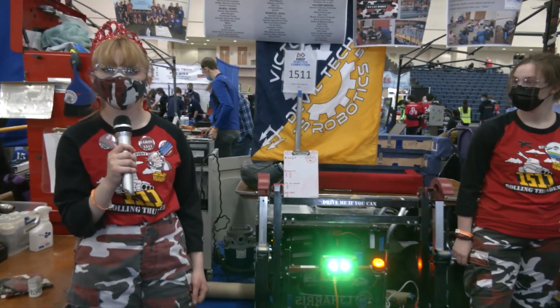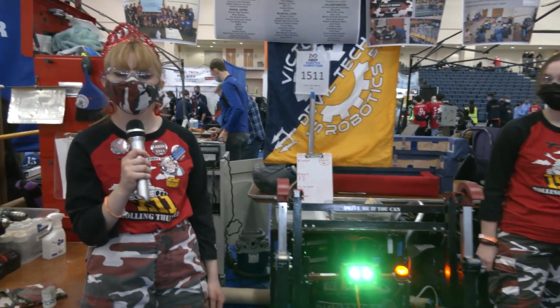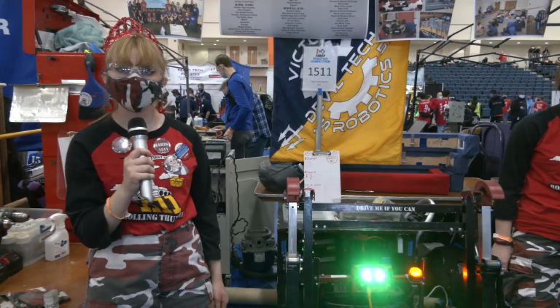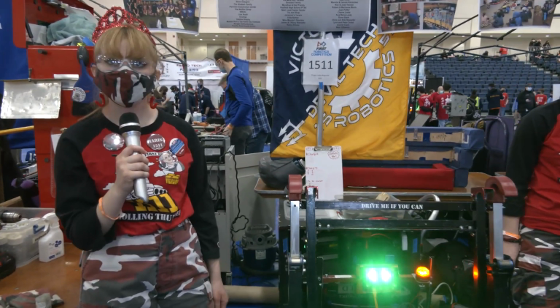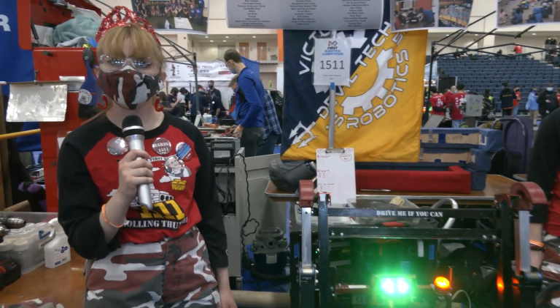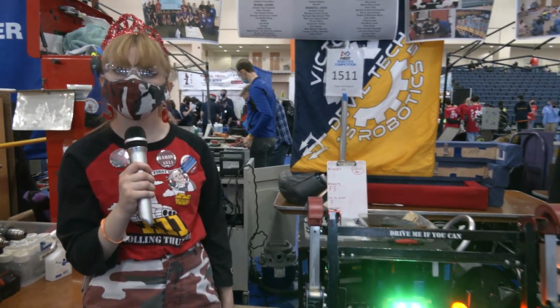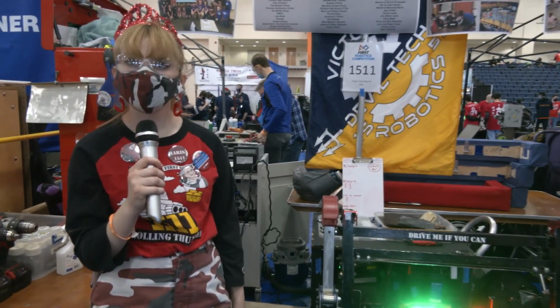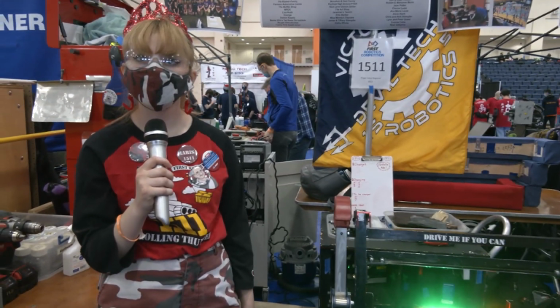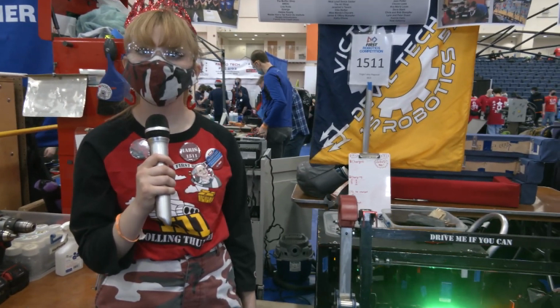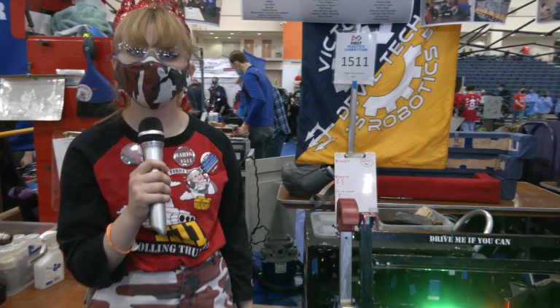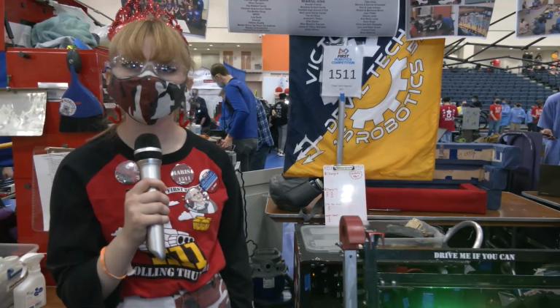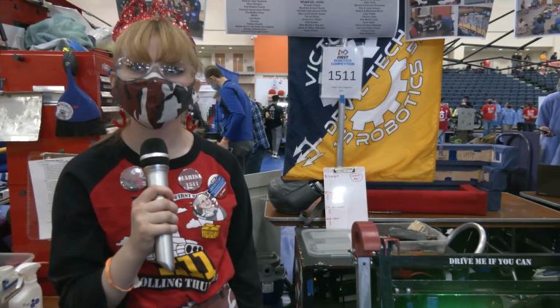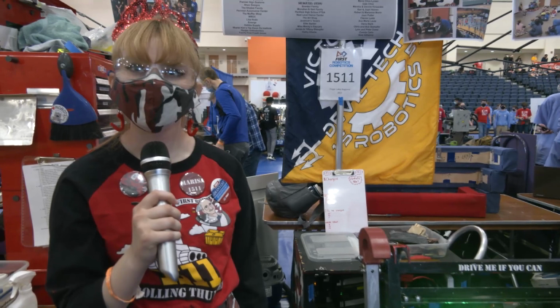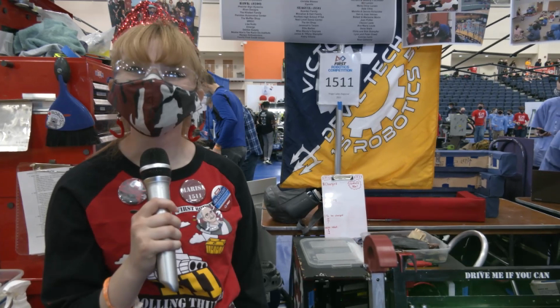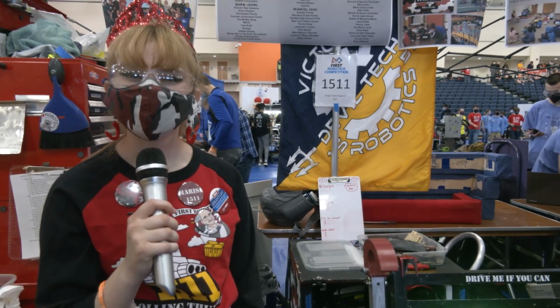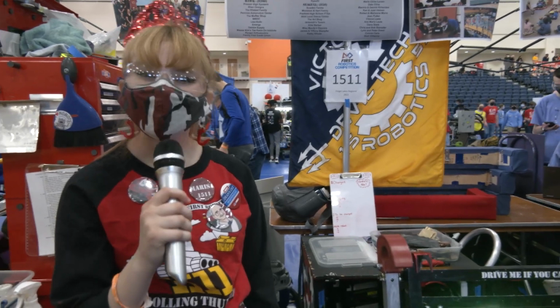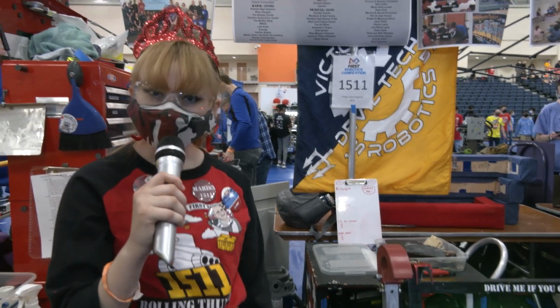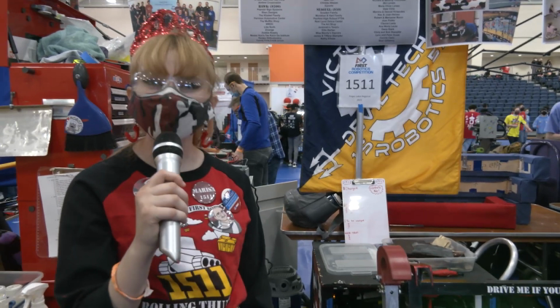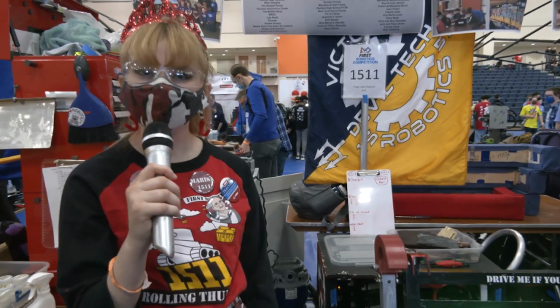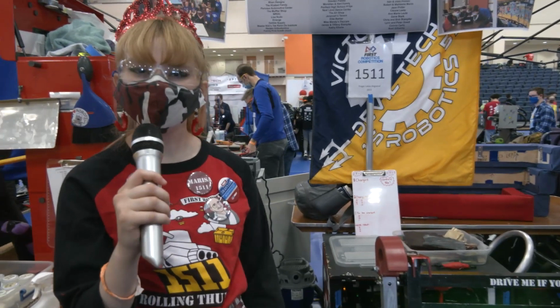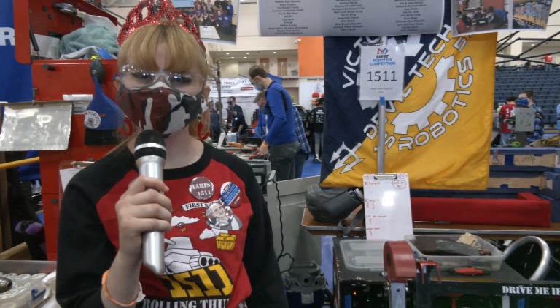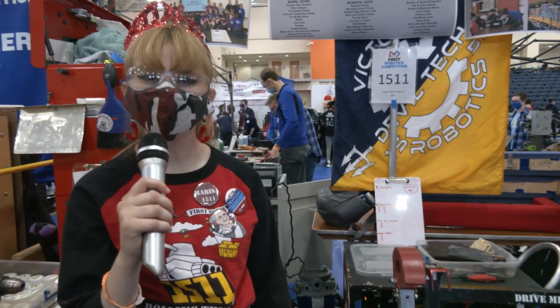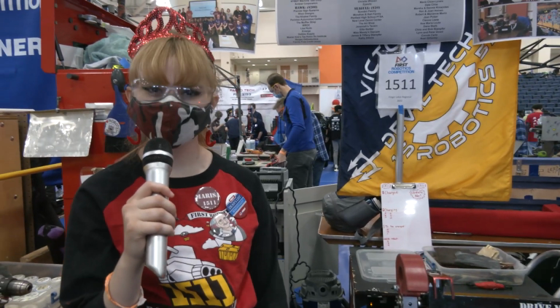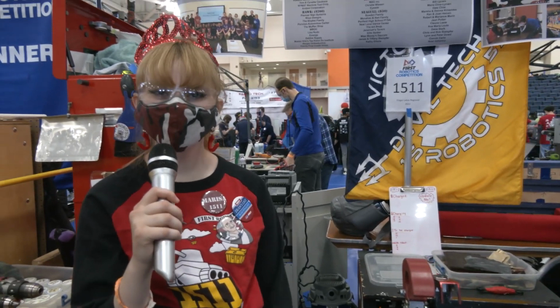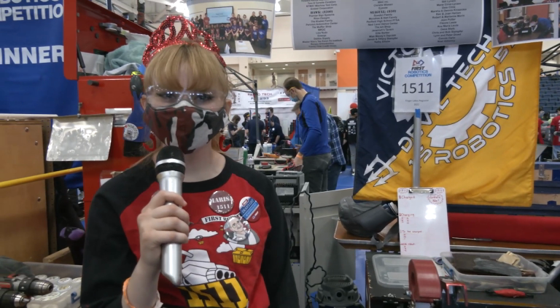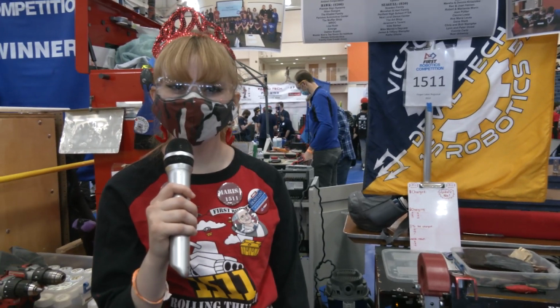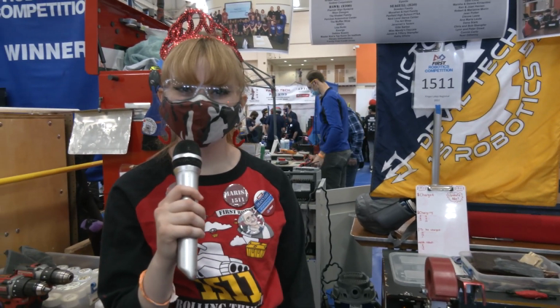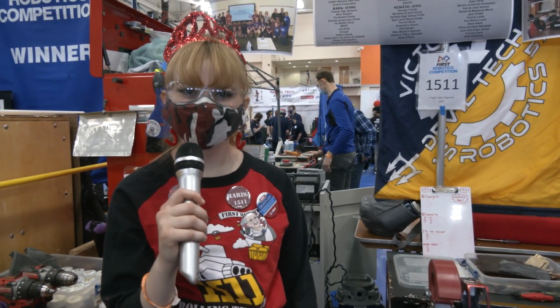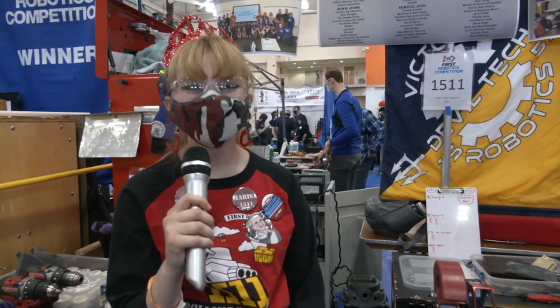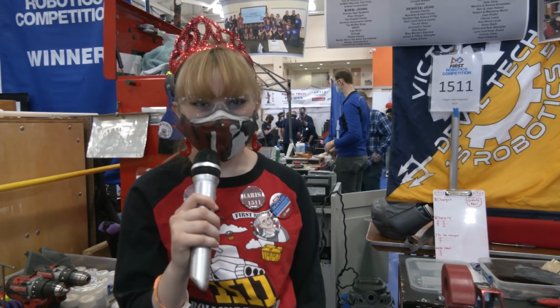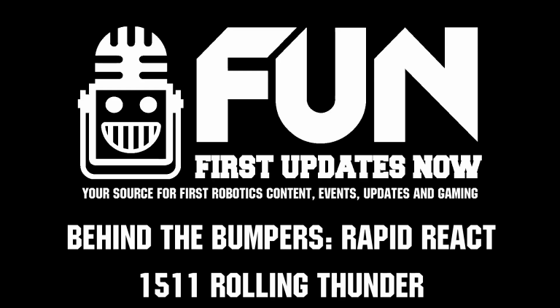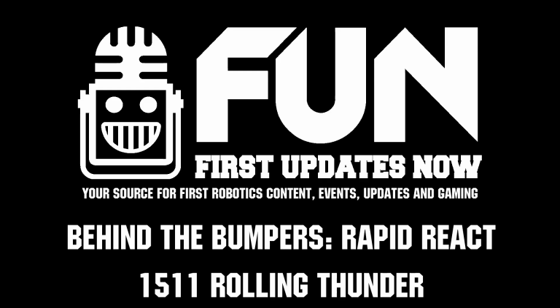1511 Rolling Thunder, thanks a lot for taking the time to tell us about your robot. Looking really great on the field — I can't wait to see how you do this competition. Good luck. Thank you.